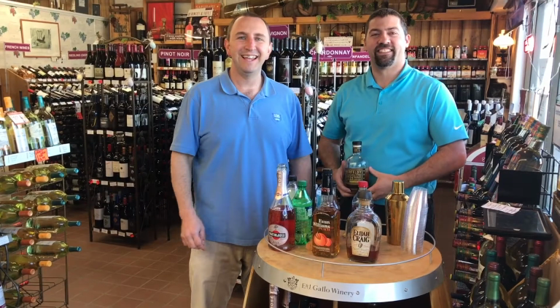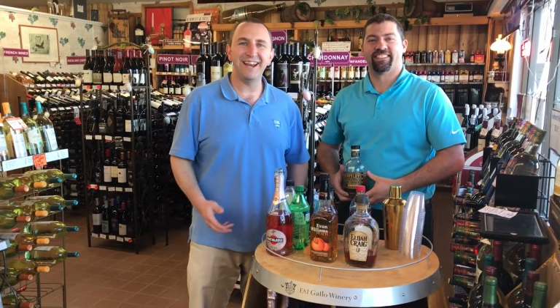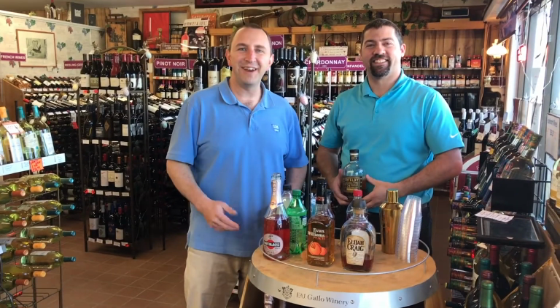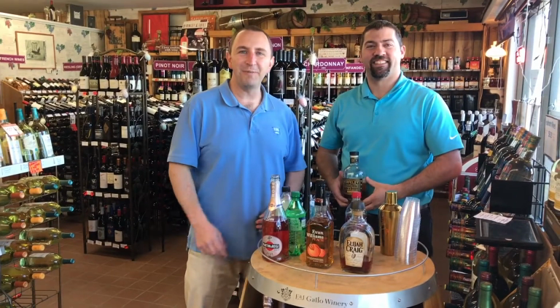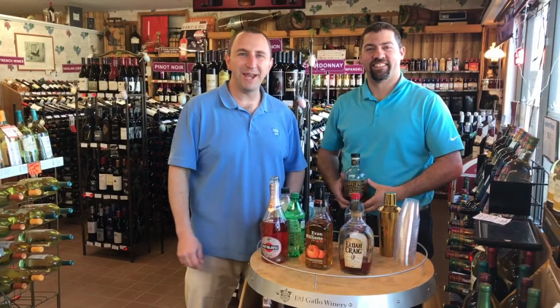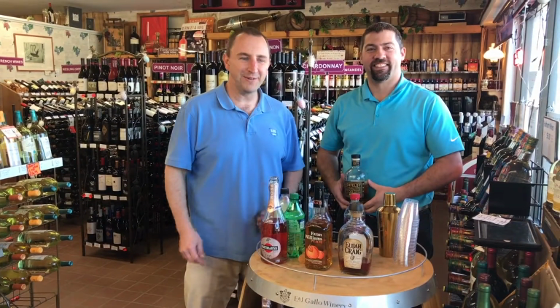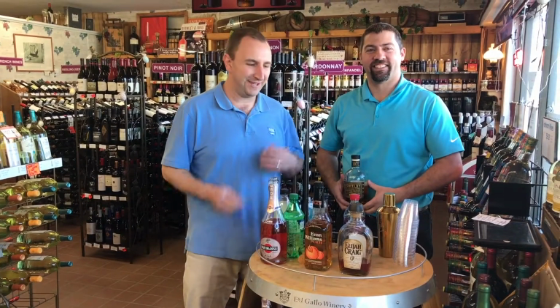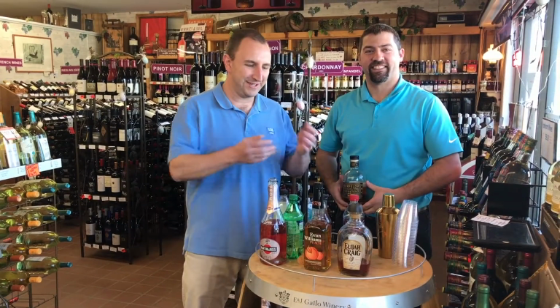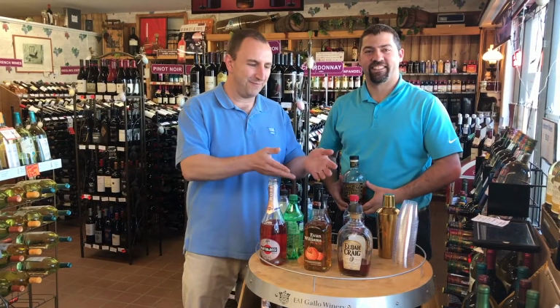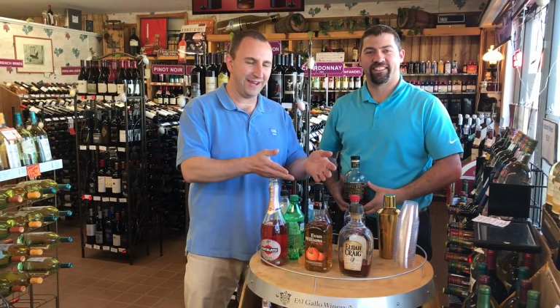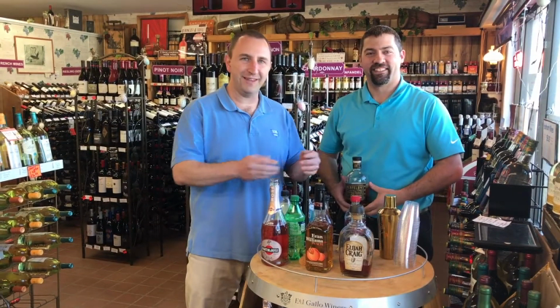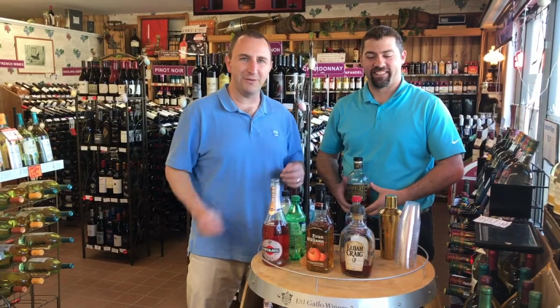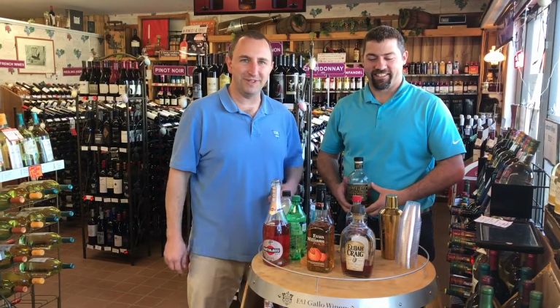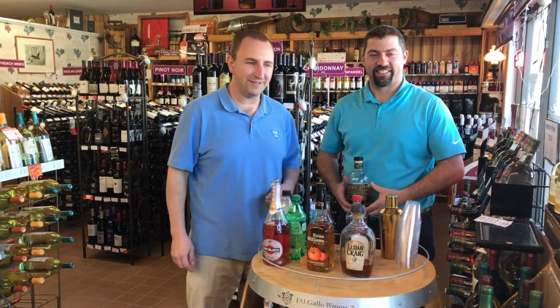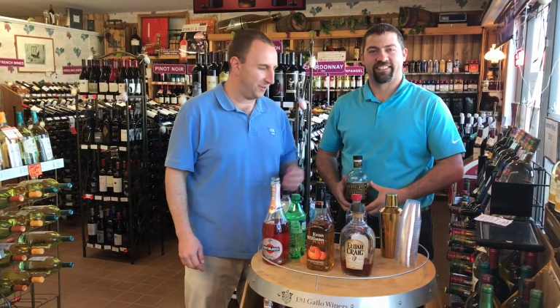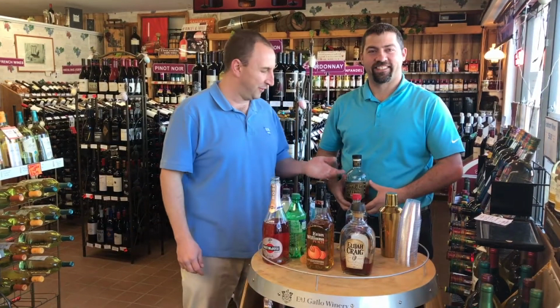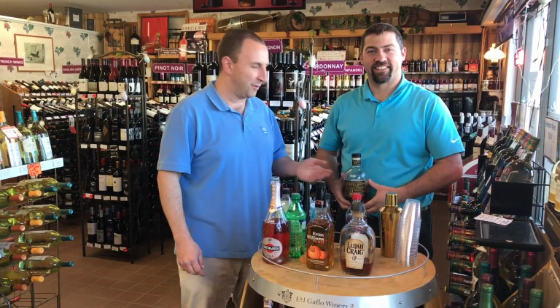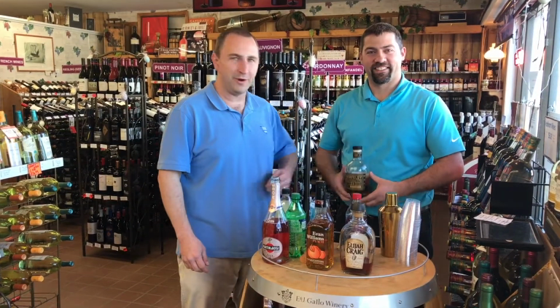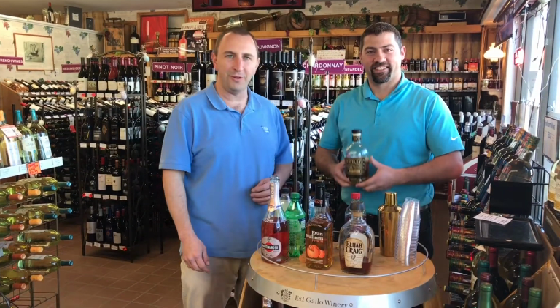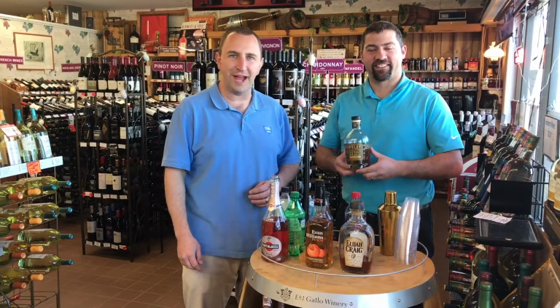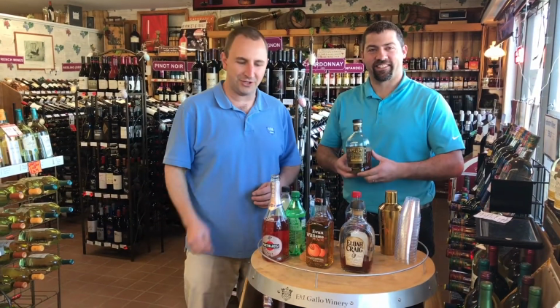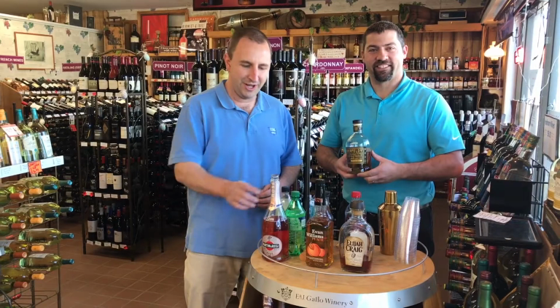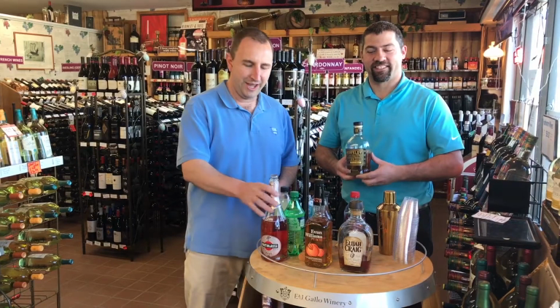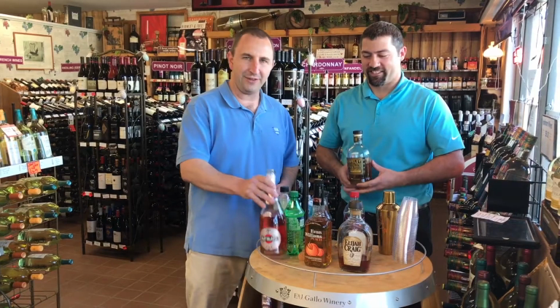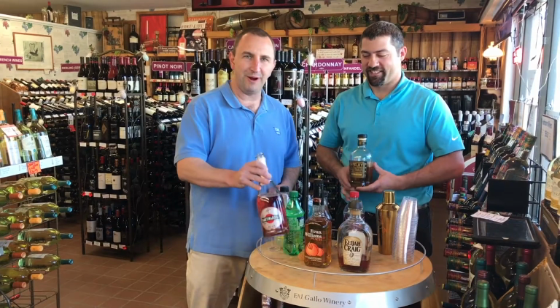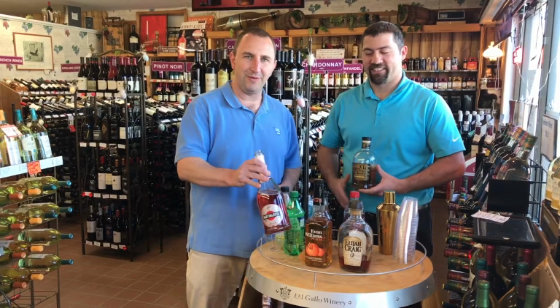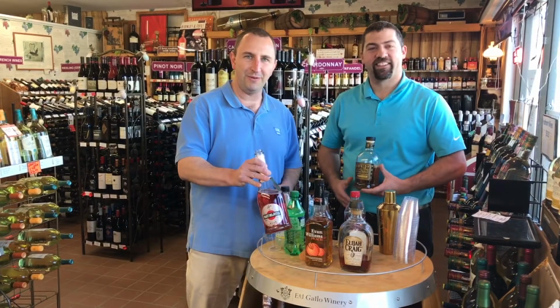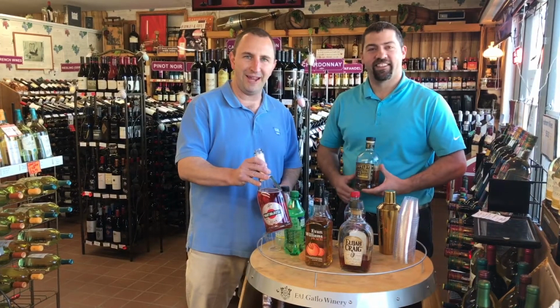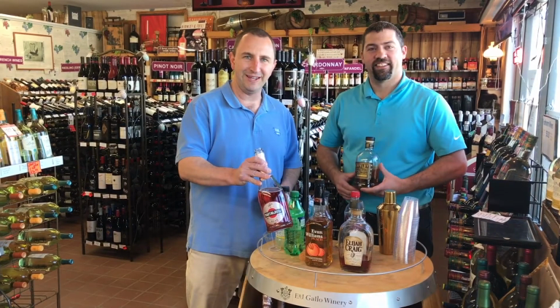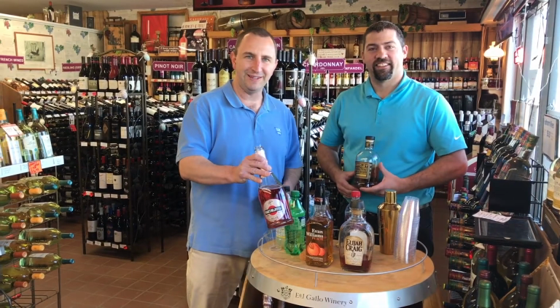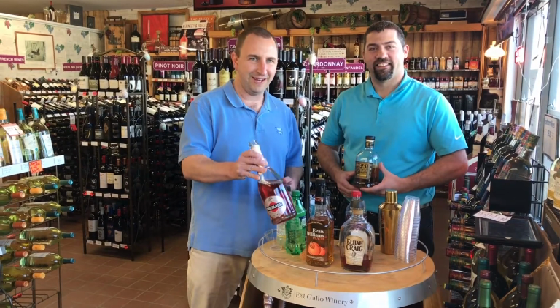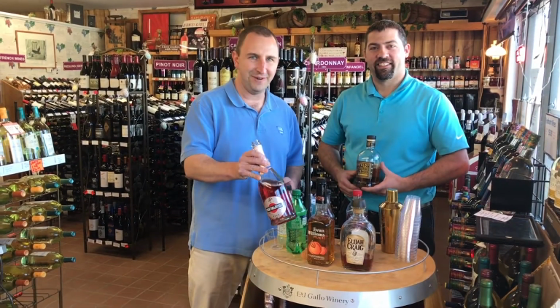Today we're here with Mike. We're tasting some fantastic whiskeys including a 21-year-old scotch and a sparkling rosé. Stay tuned.